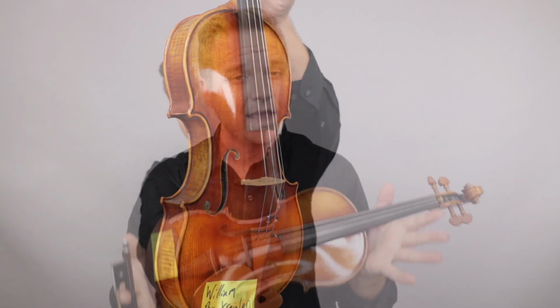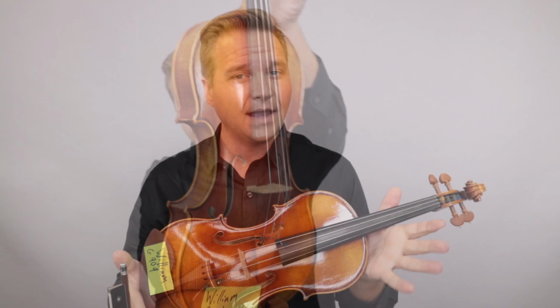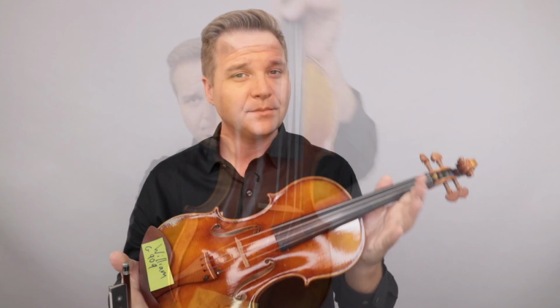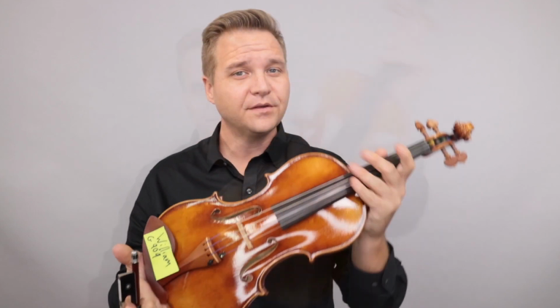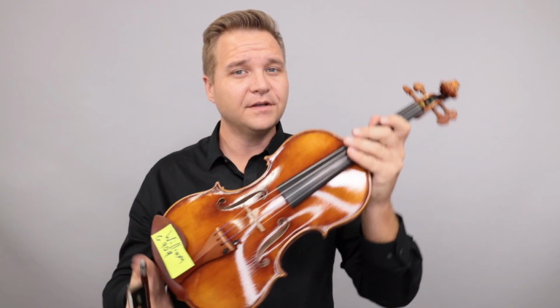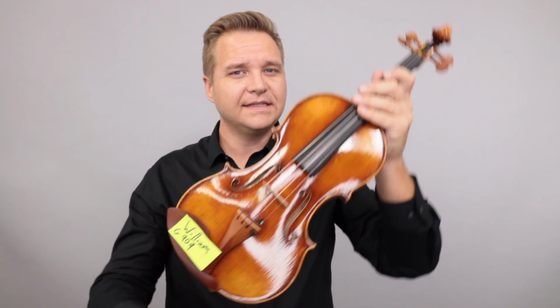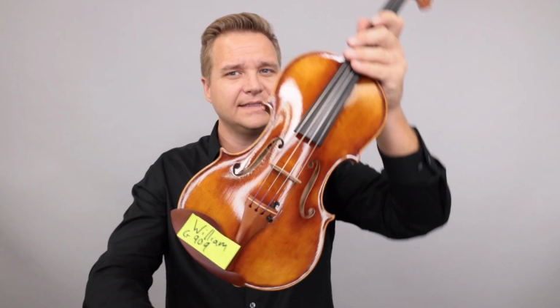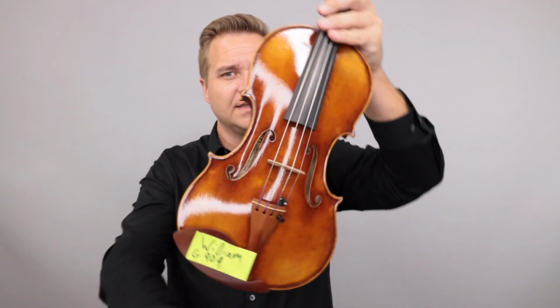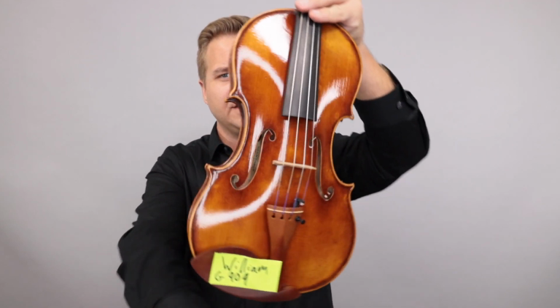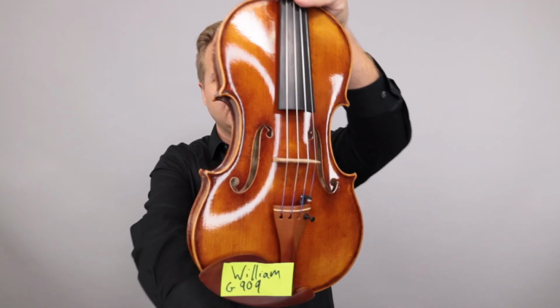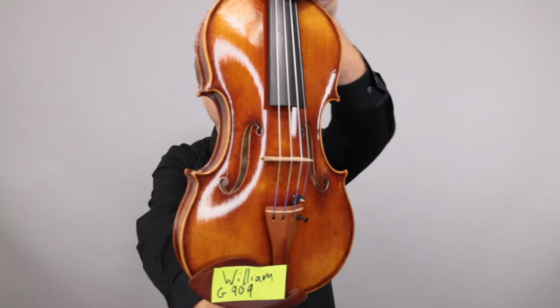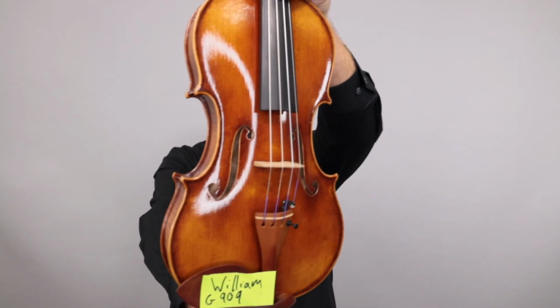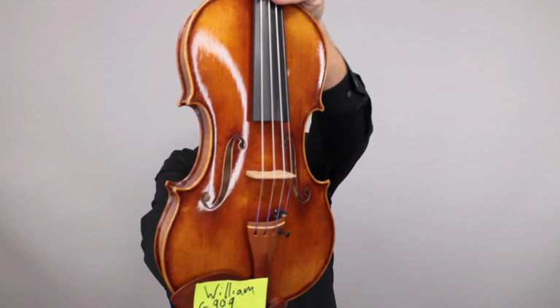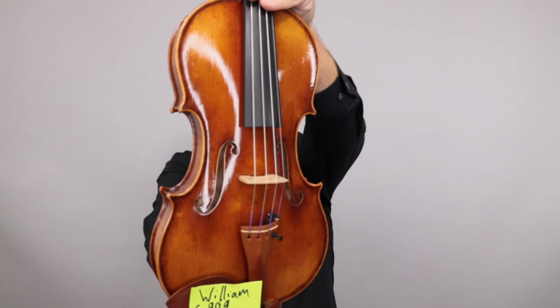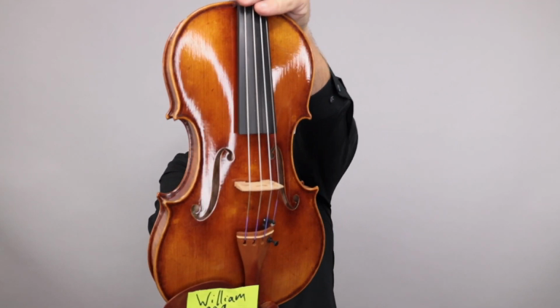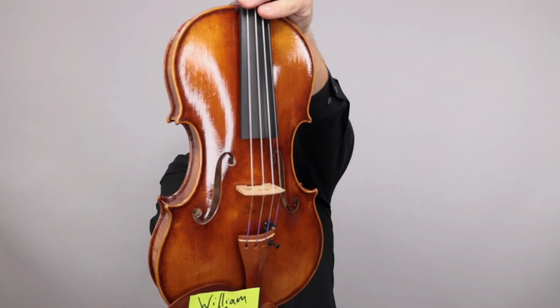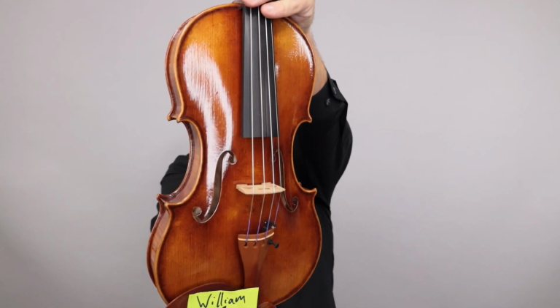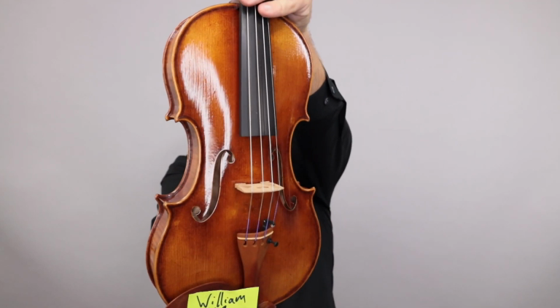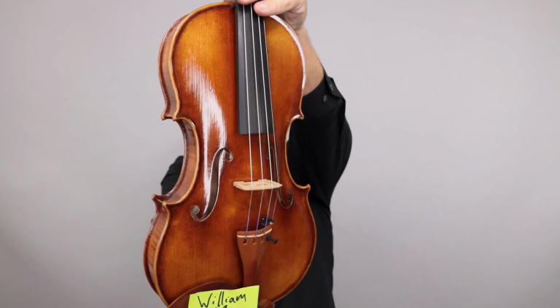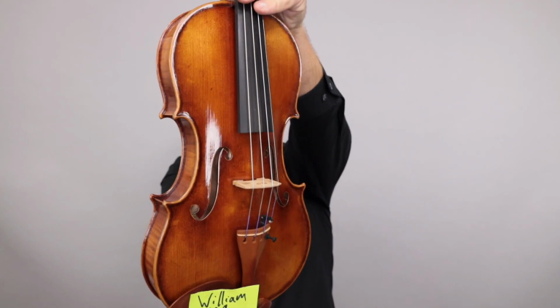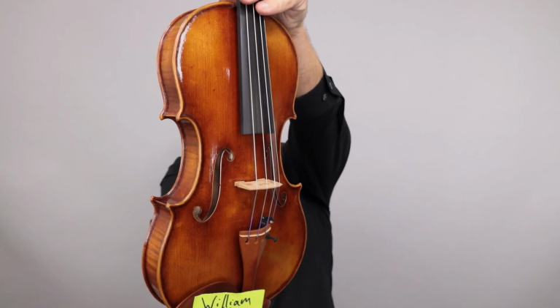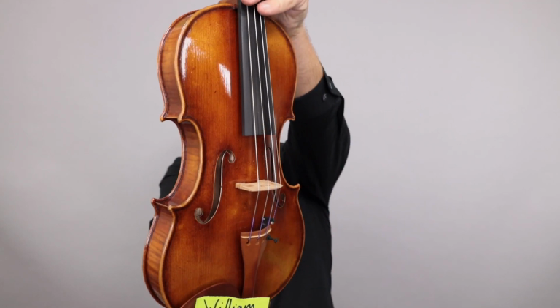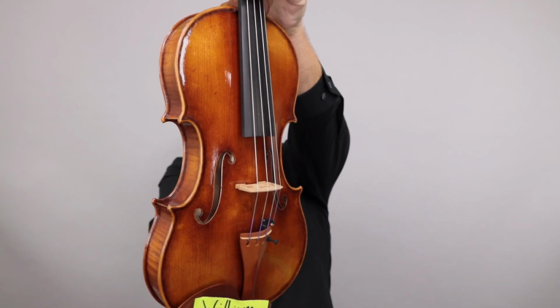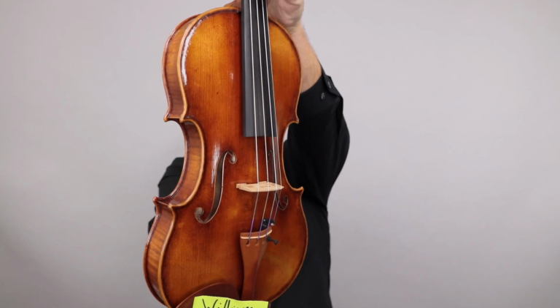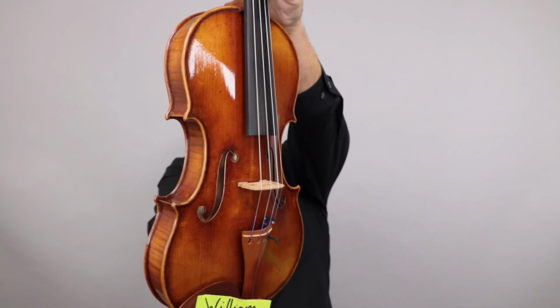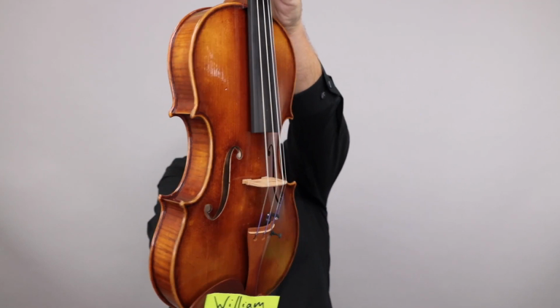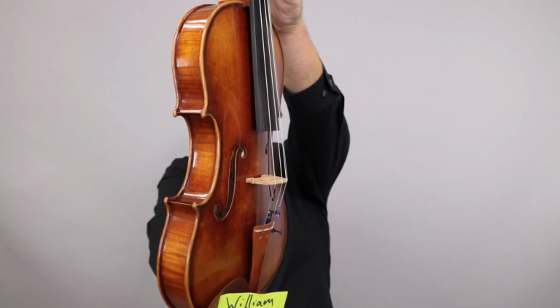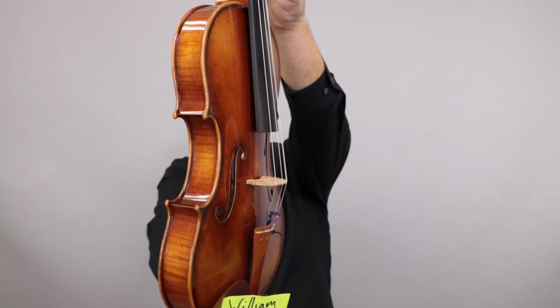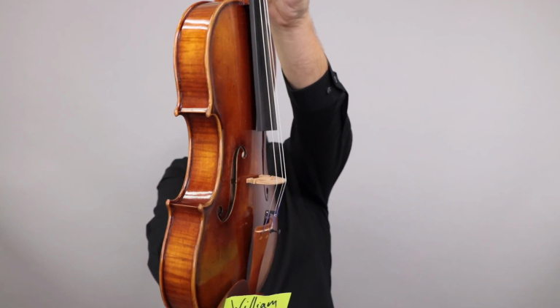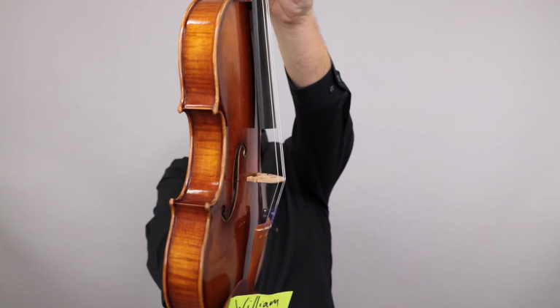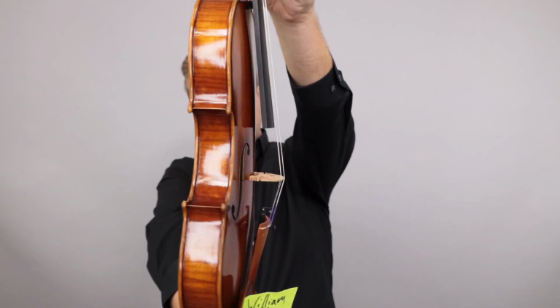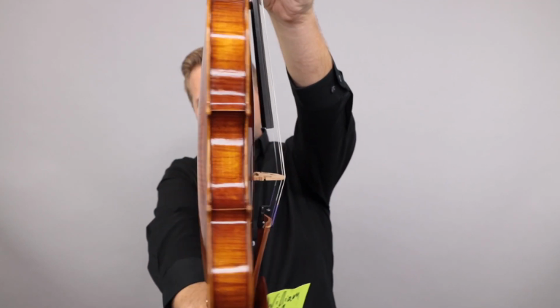And up third, this is the Mingzhenju 909. And this is a Guan Airi template.